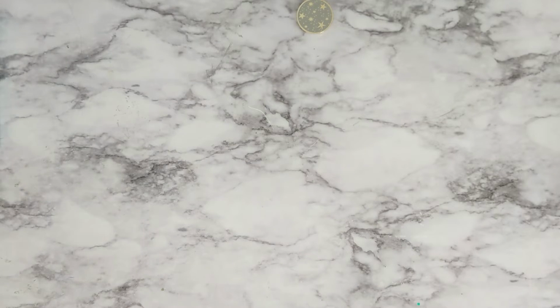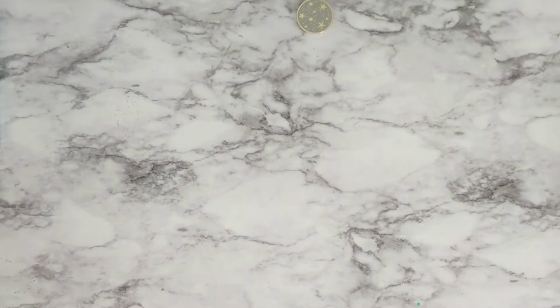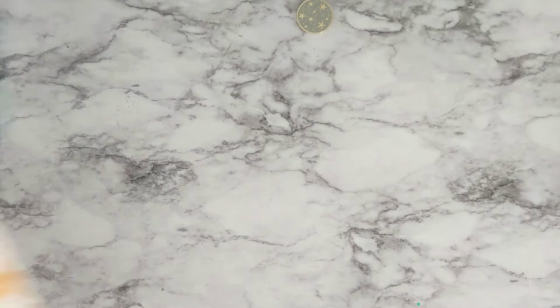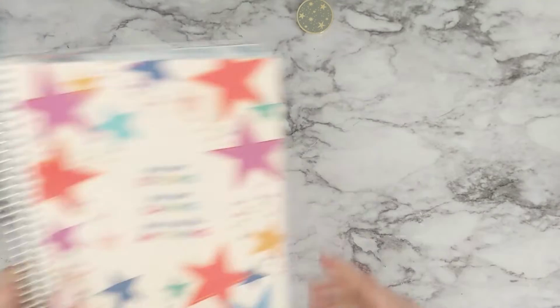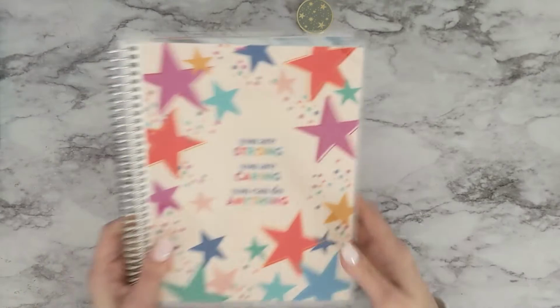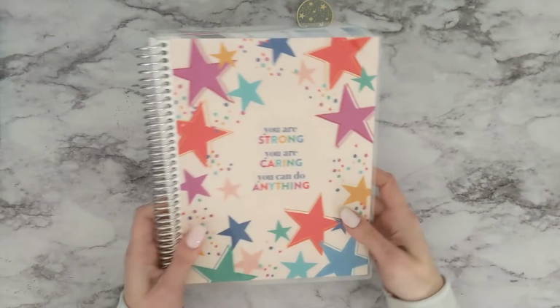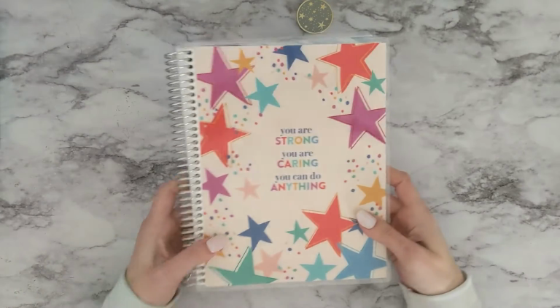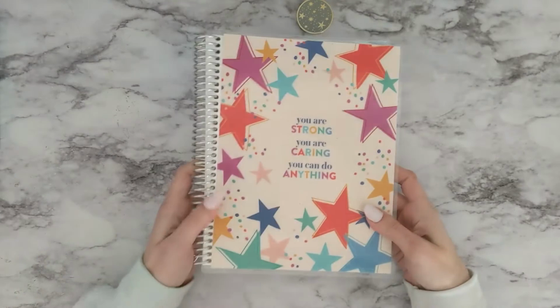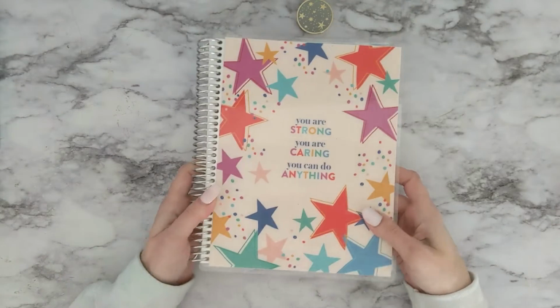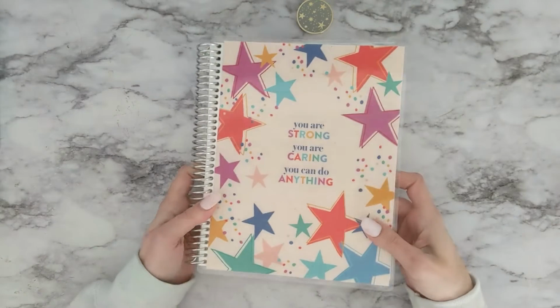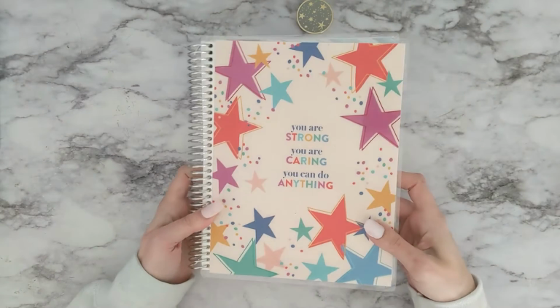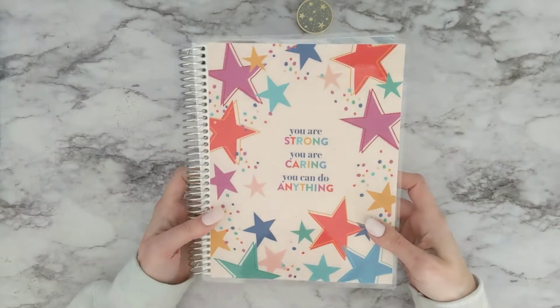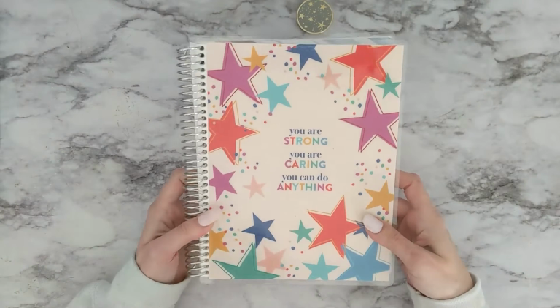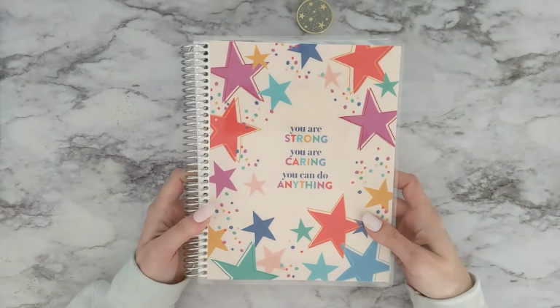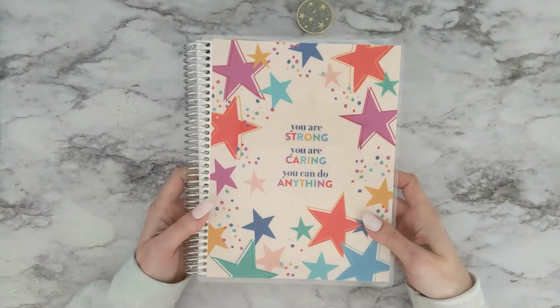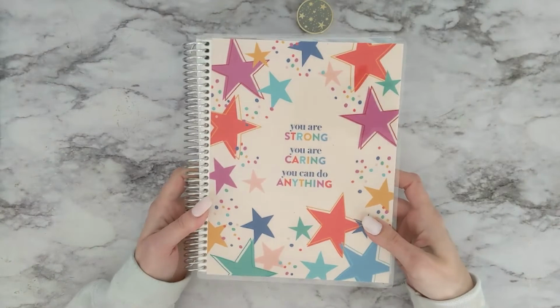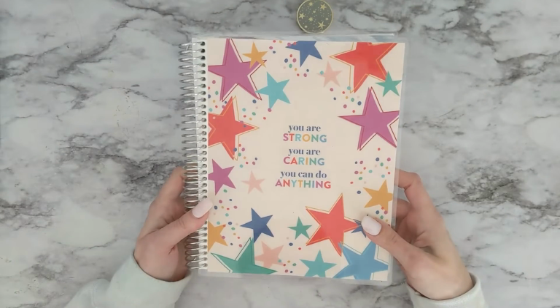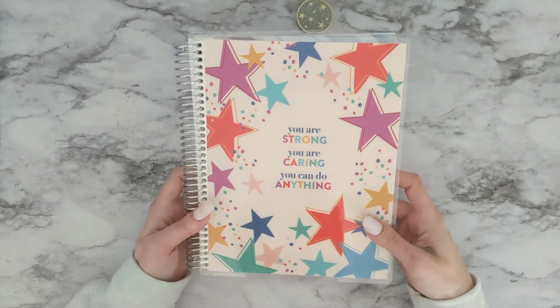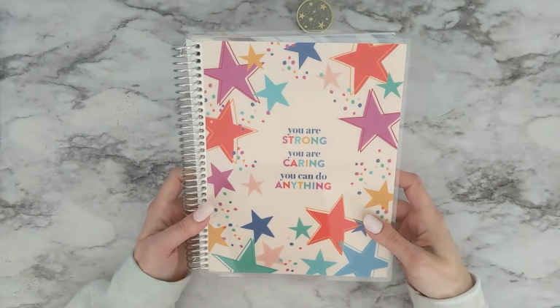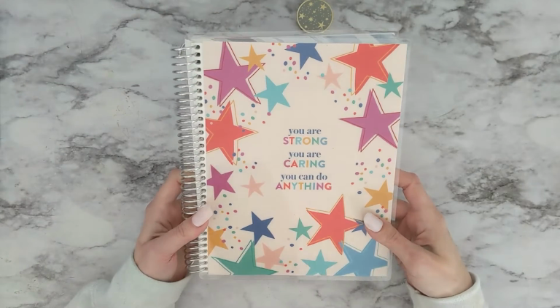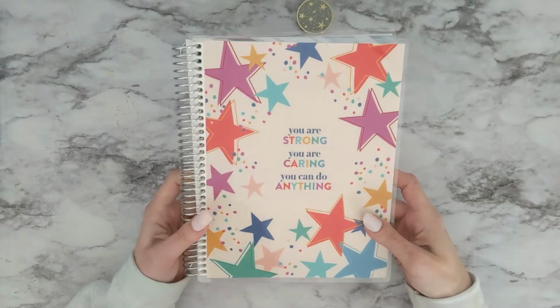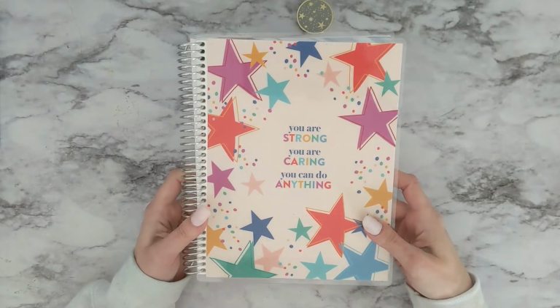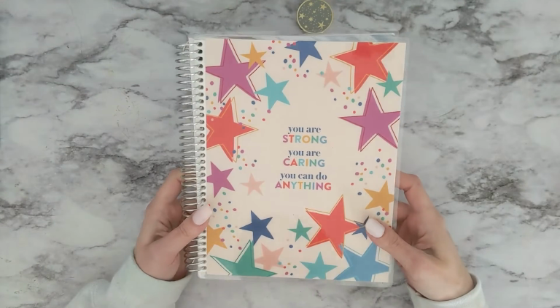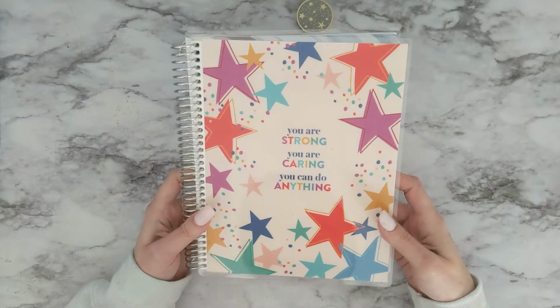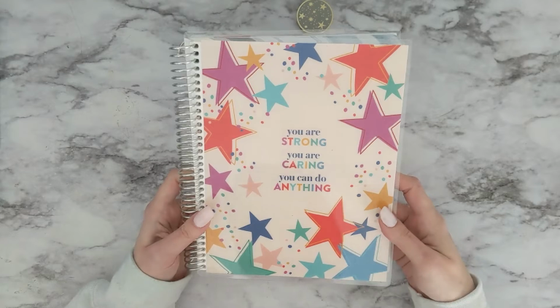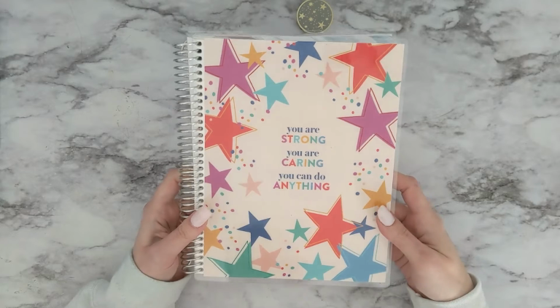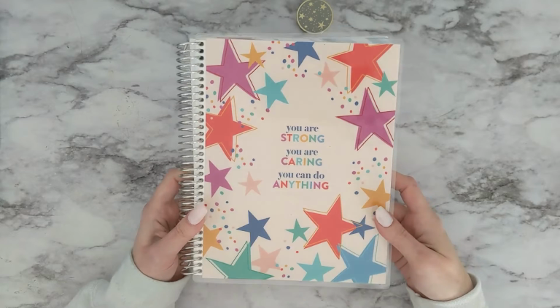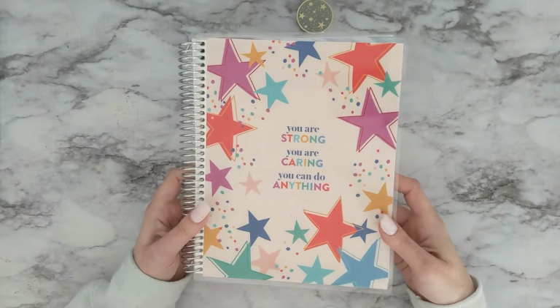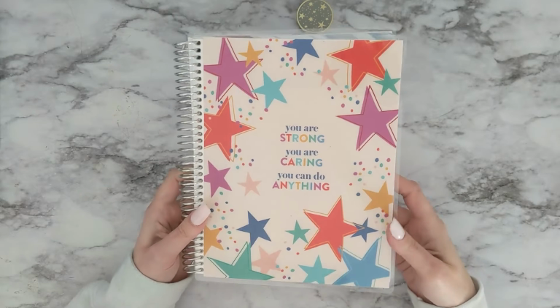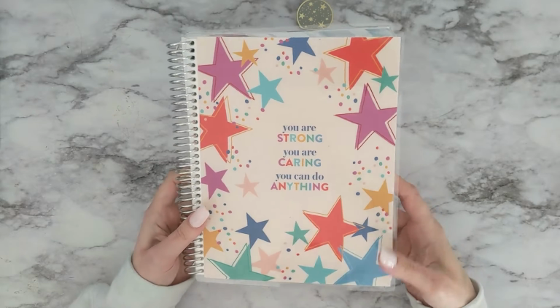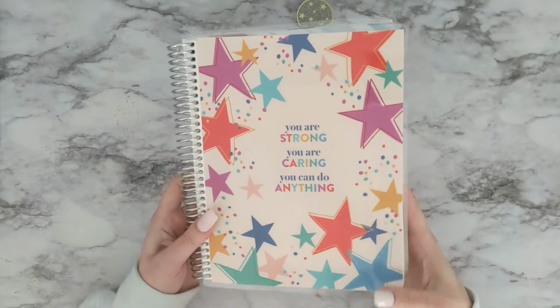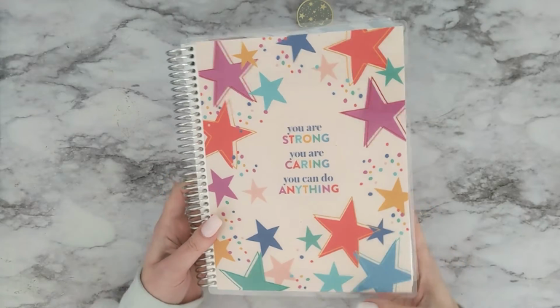This one says, 'You are strong, you are caring, you can do anything.'